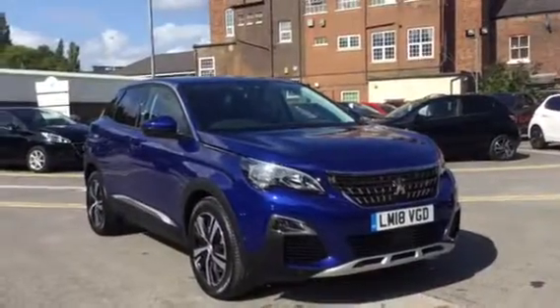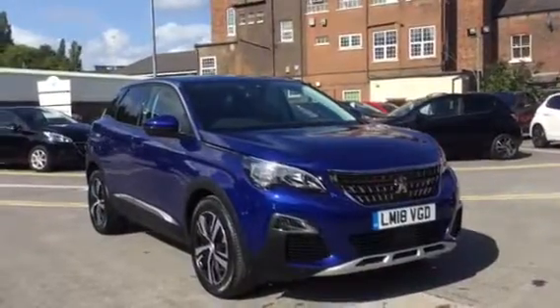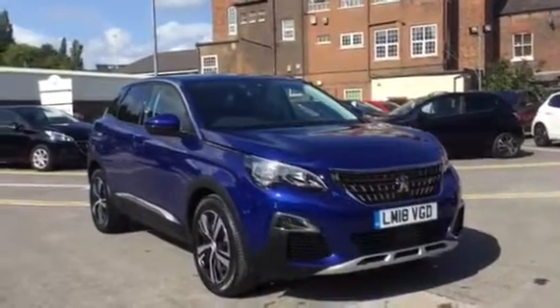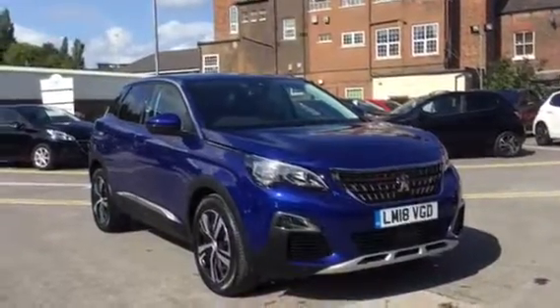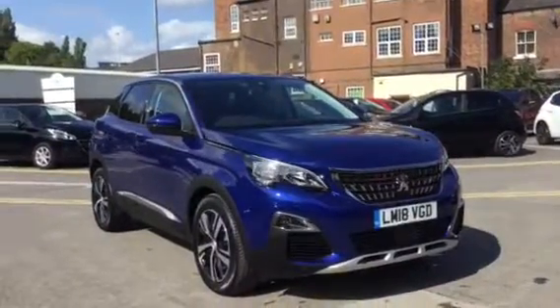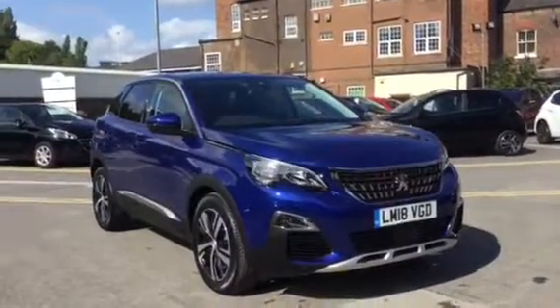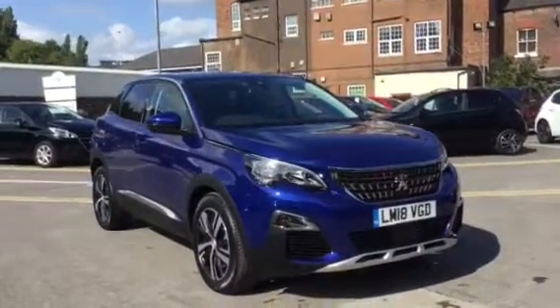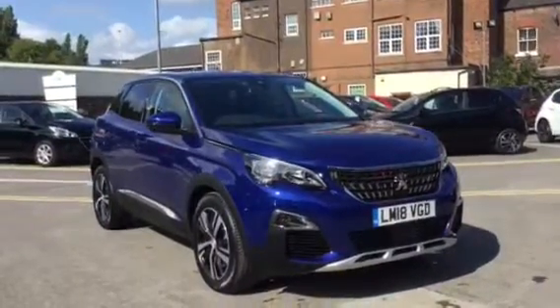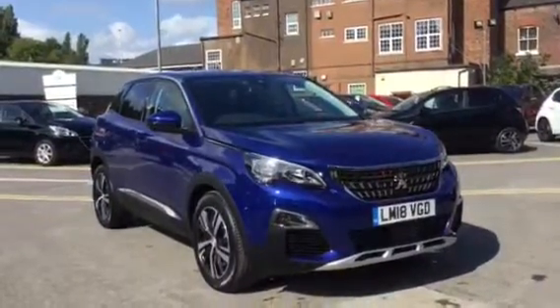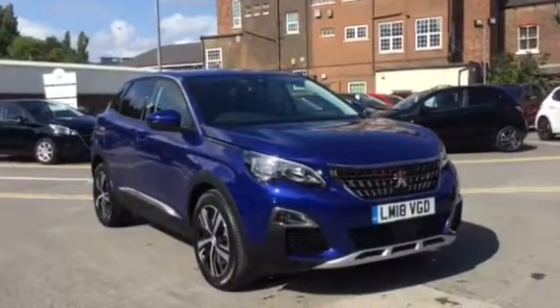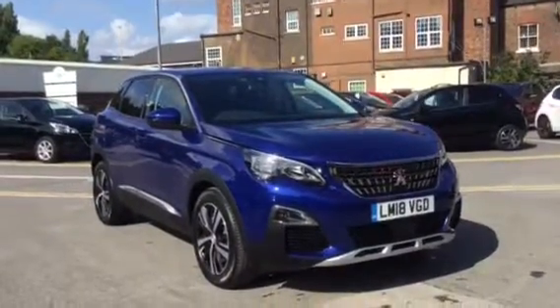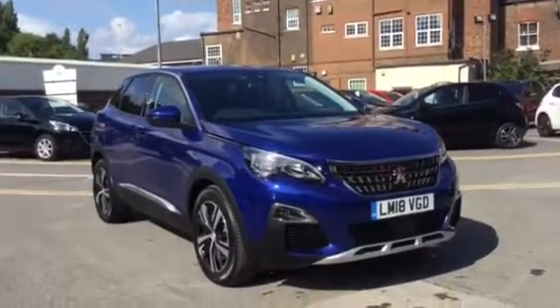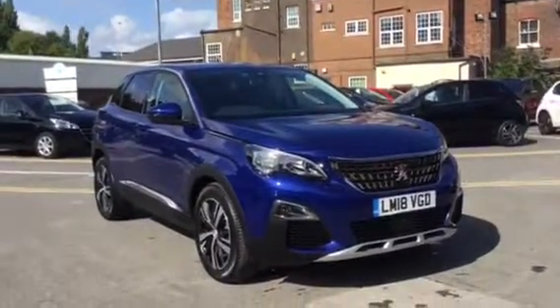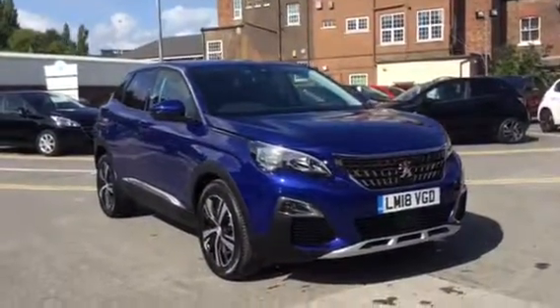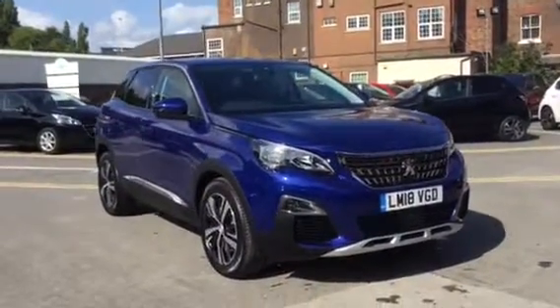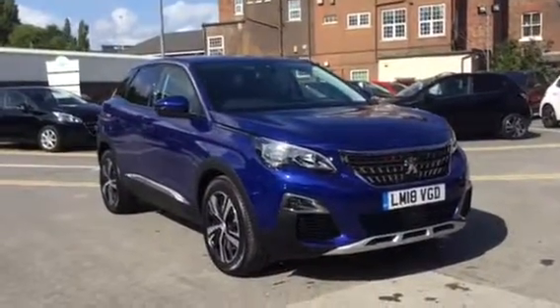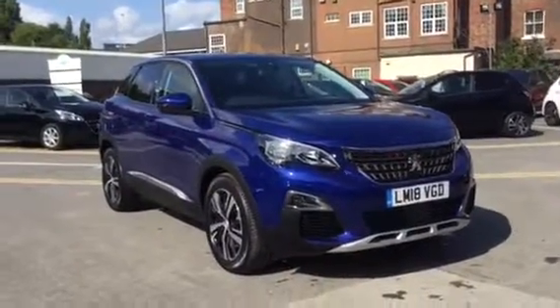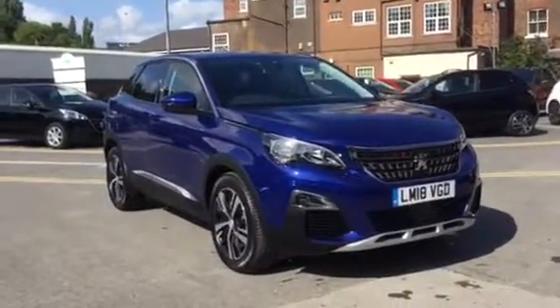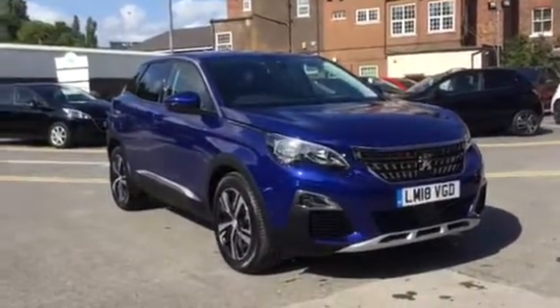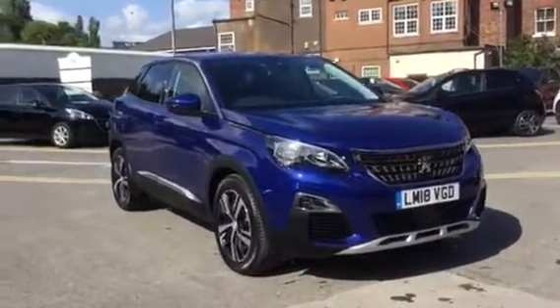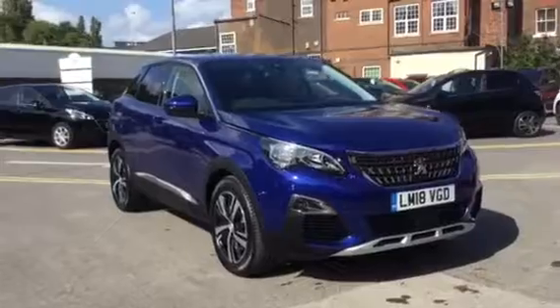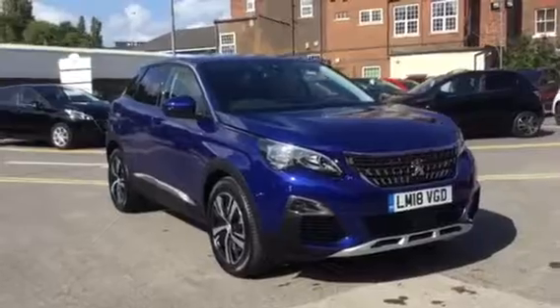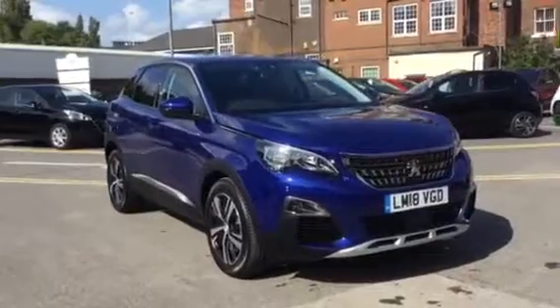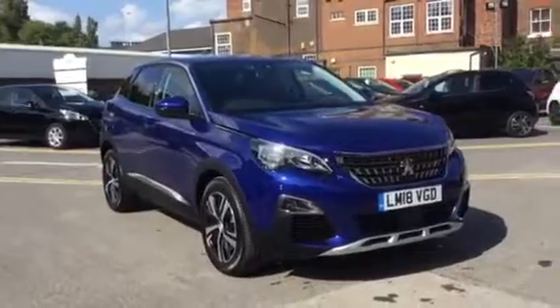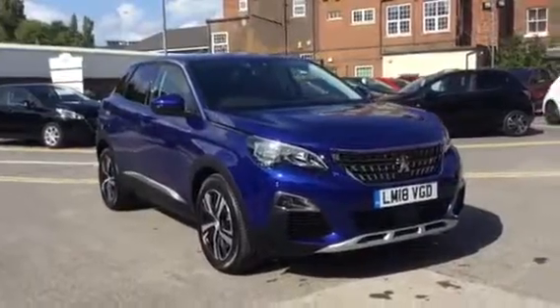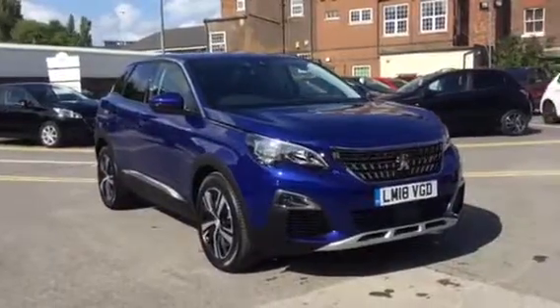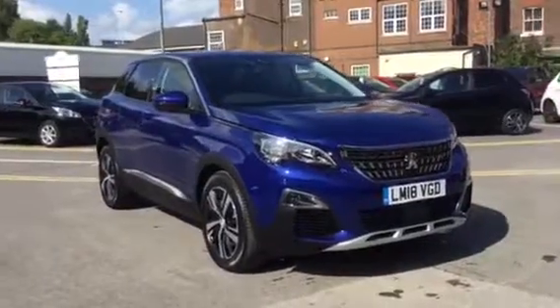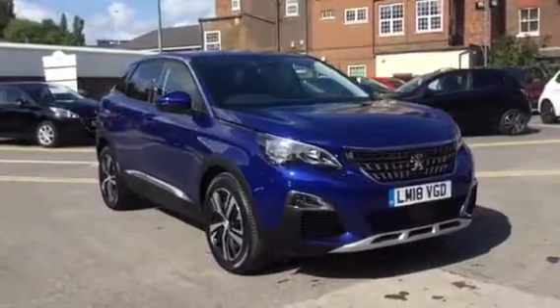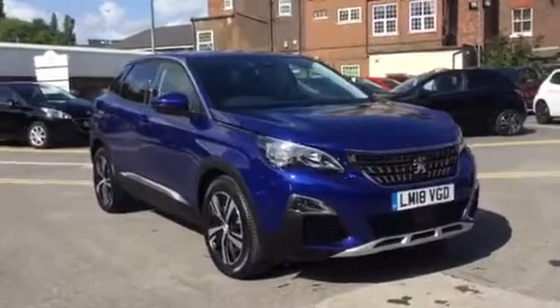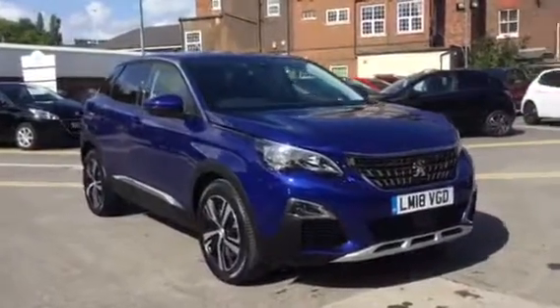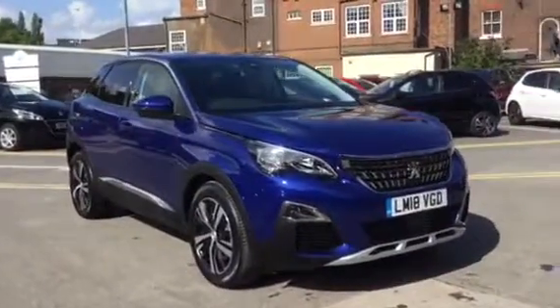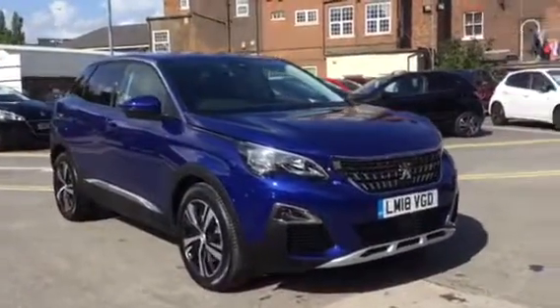Hi, I'm Anthony at JJ Cookson. I'm going to show you around this 3008 Allure and what main features come along with it.